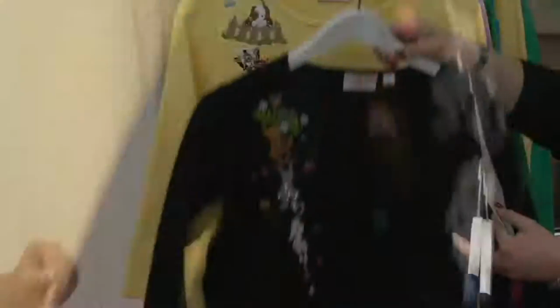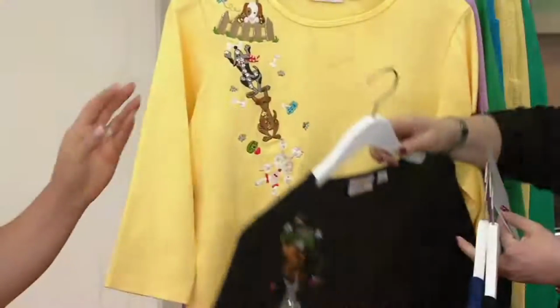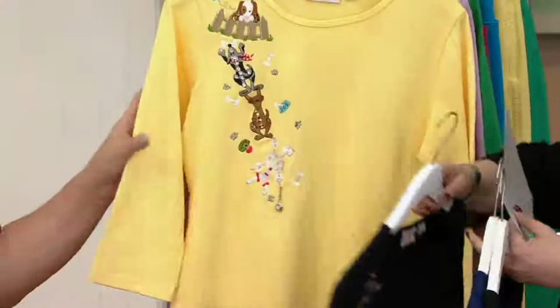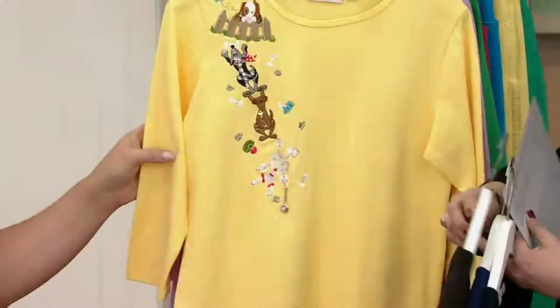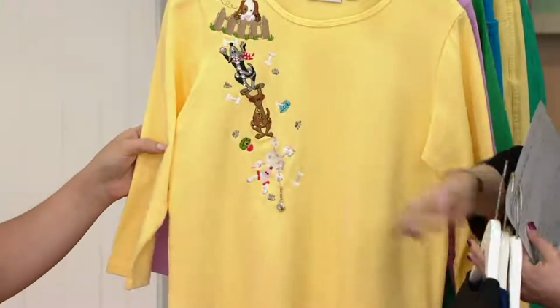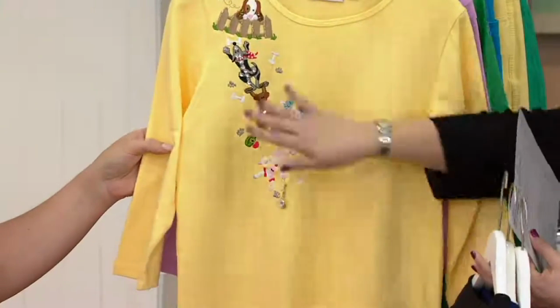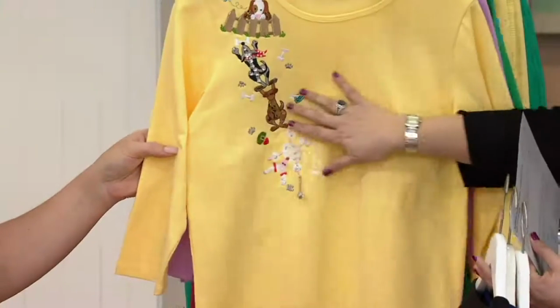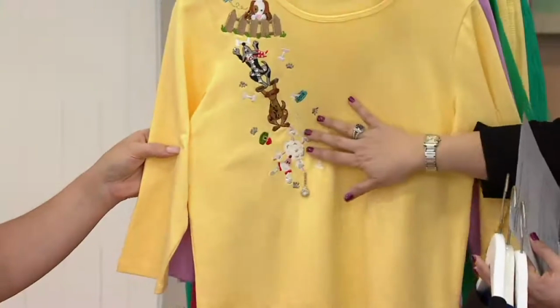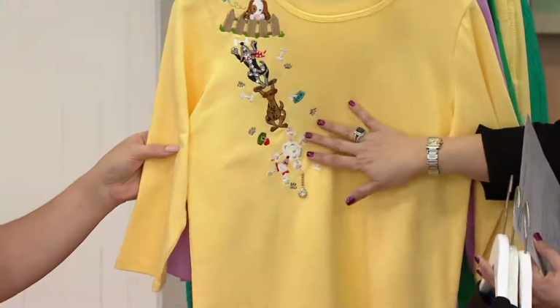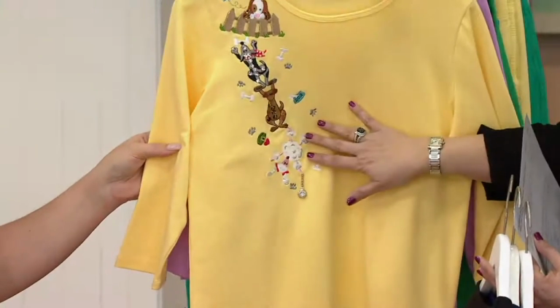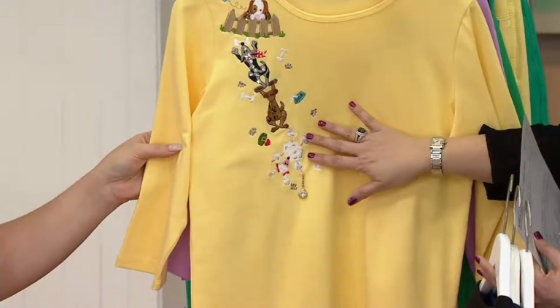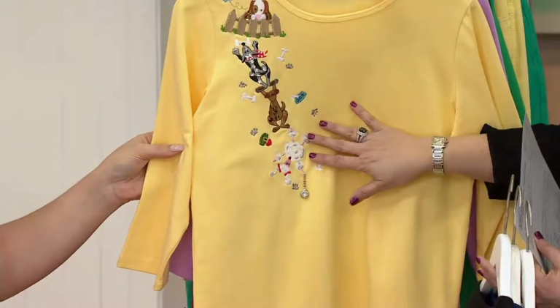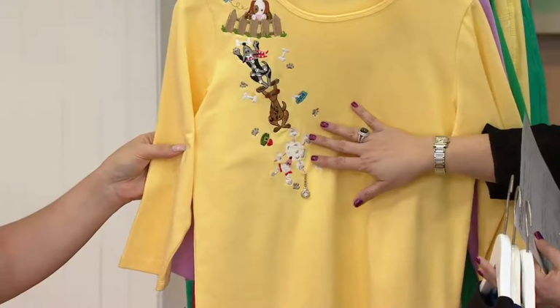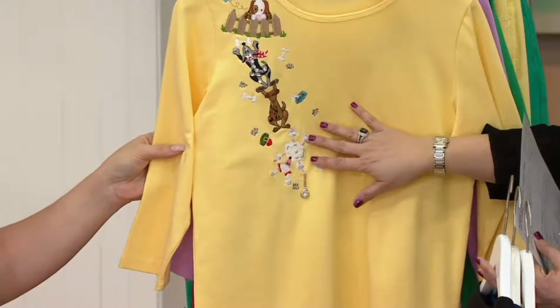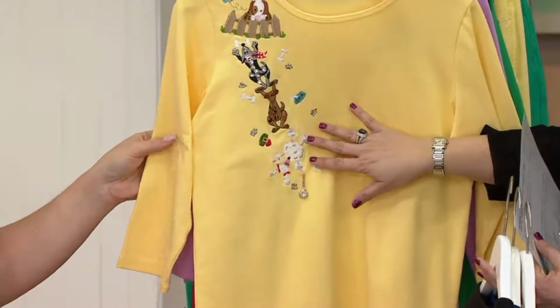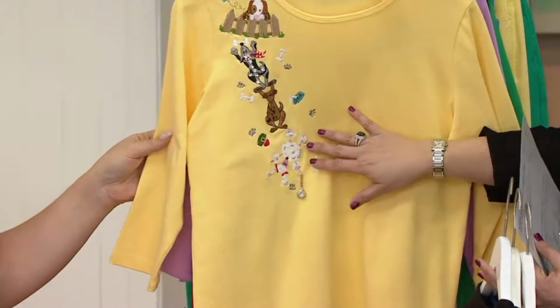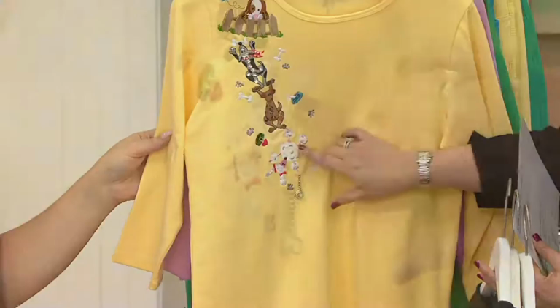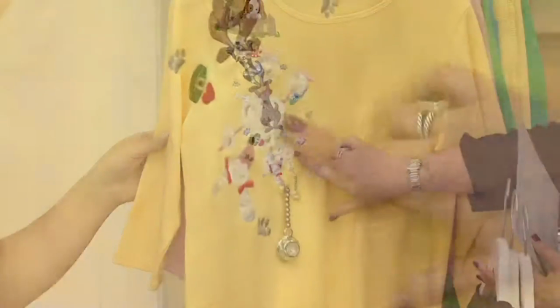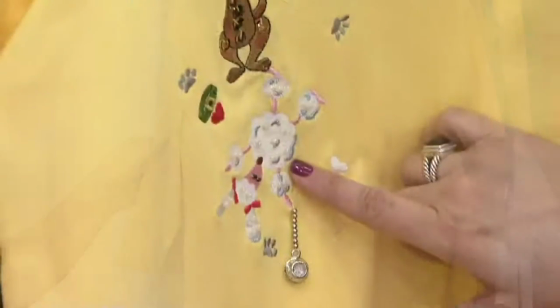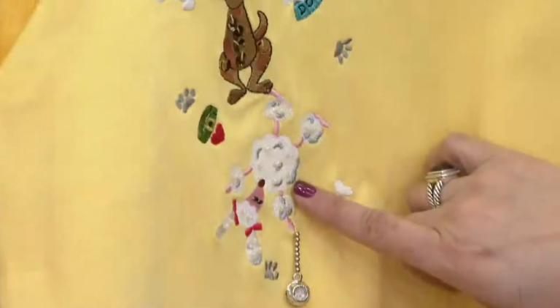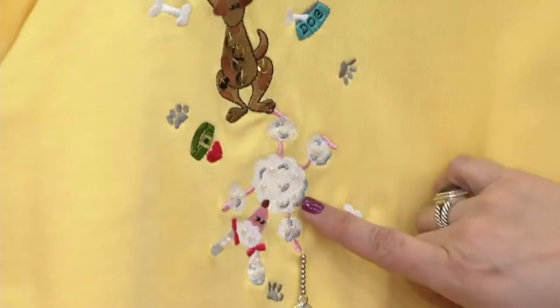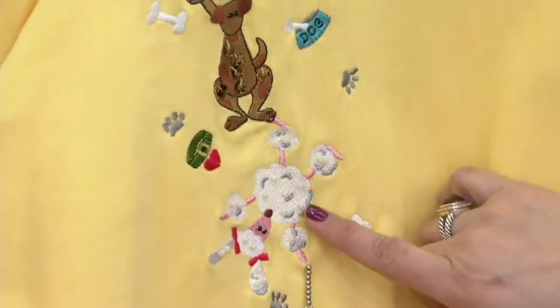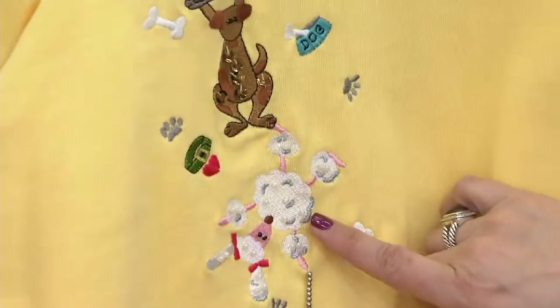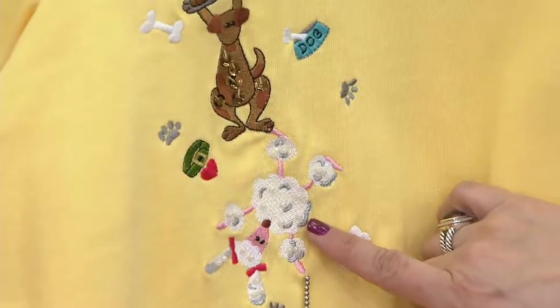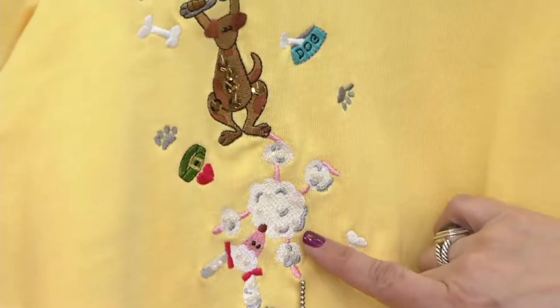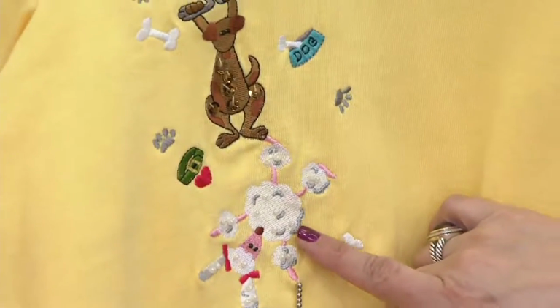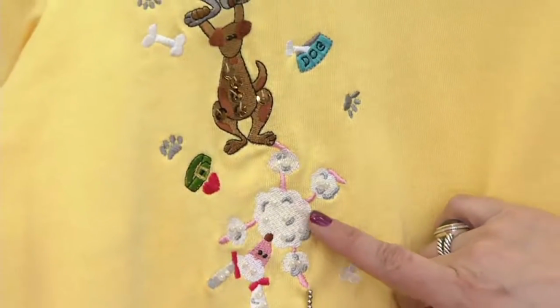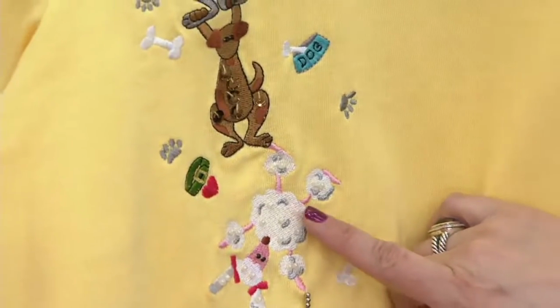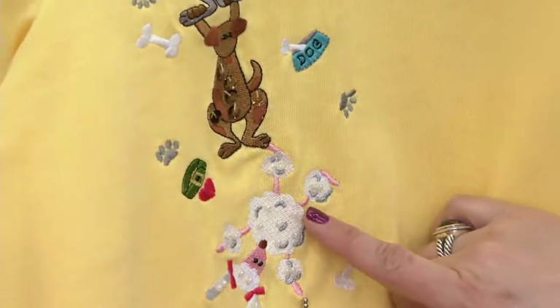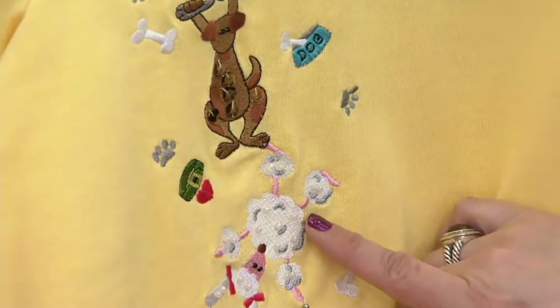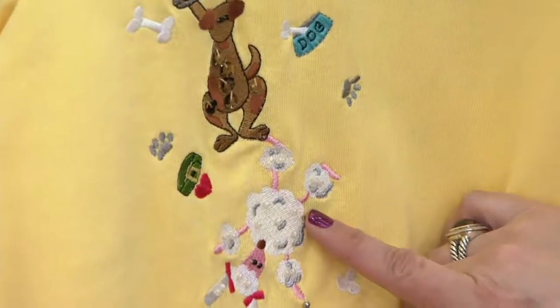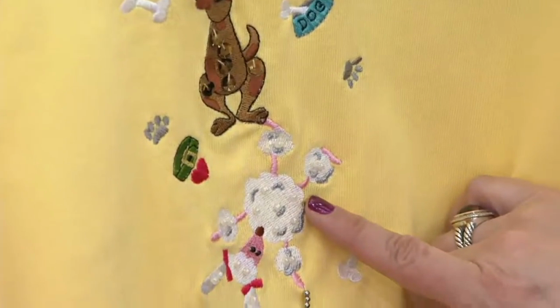Yellow with the dogs — so cute. Look at the poodle. Adorbs. How puffy with pearls. Love it.